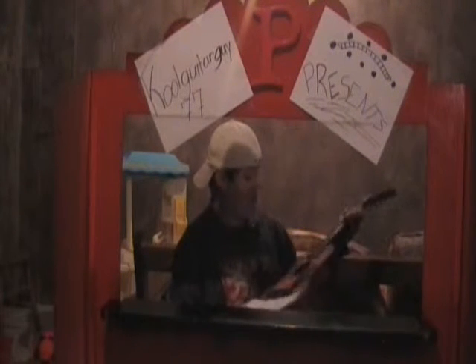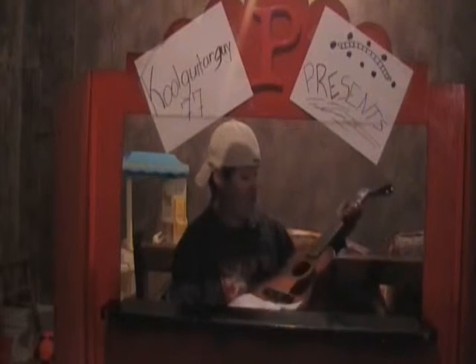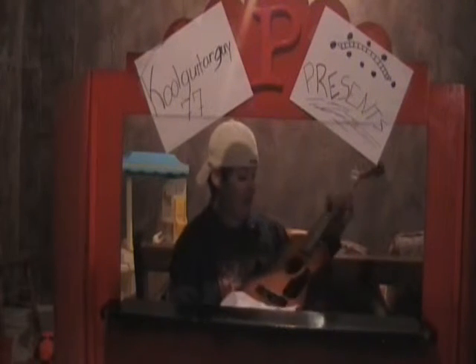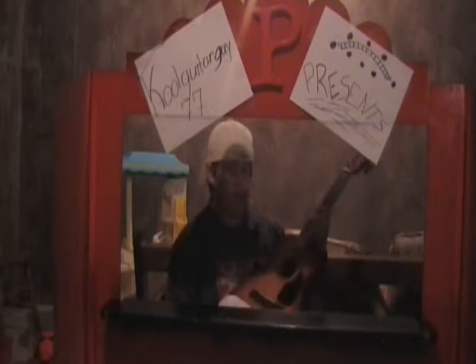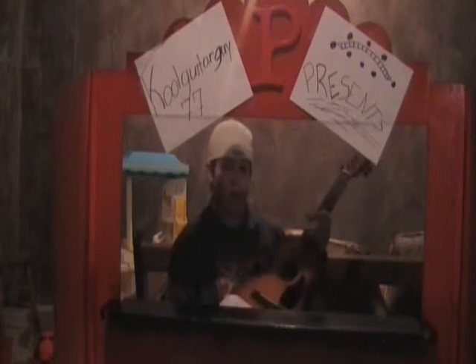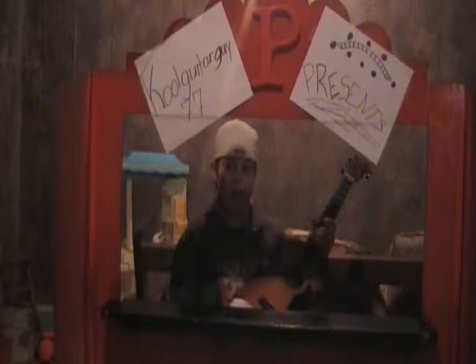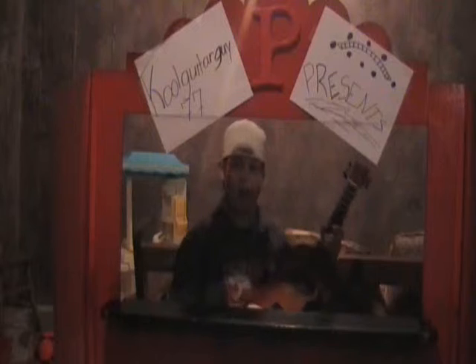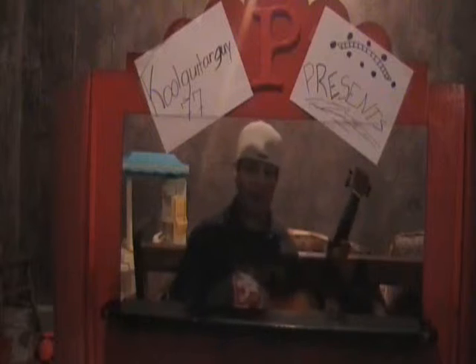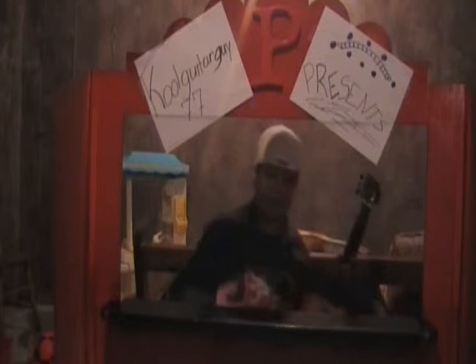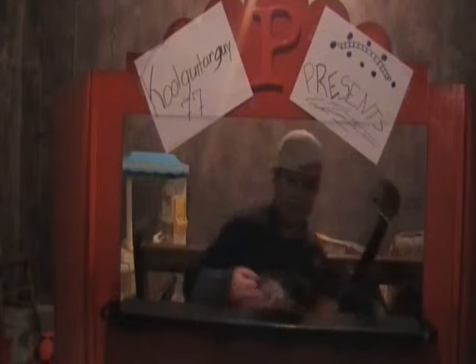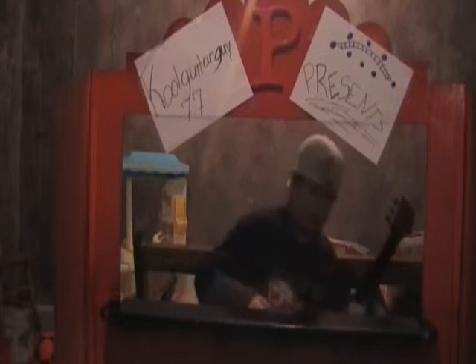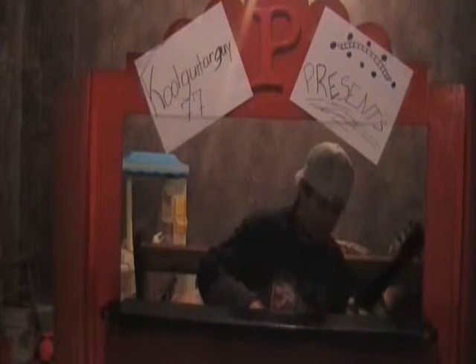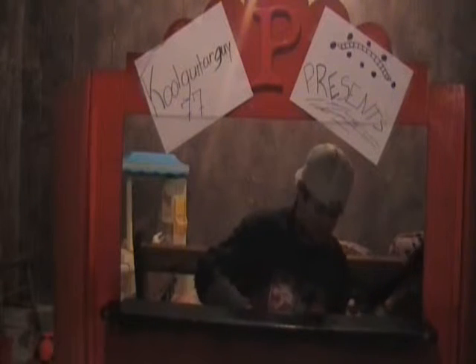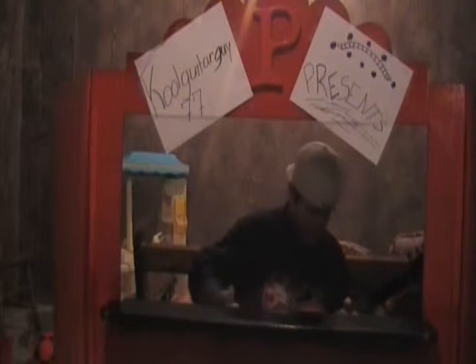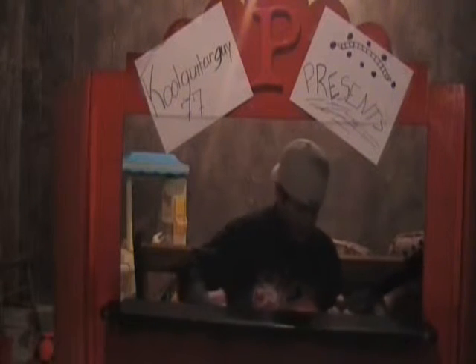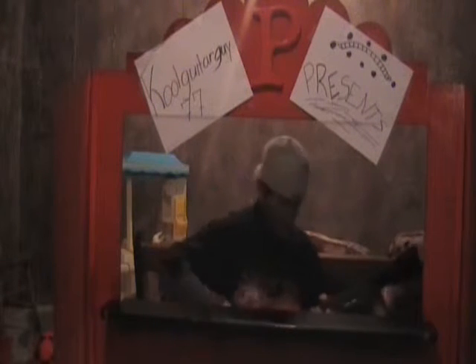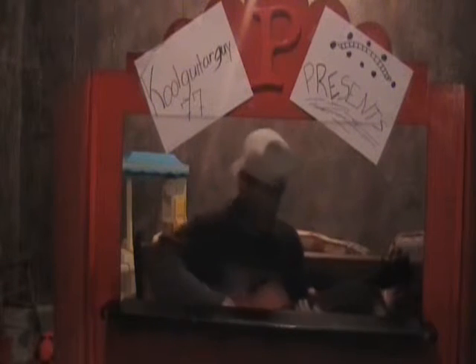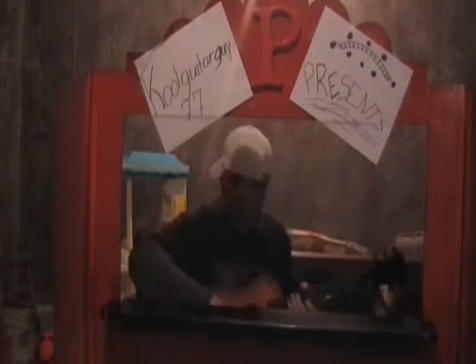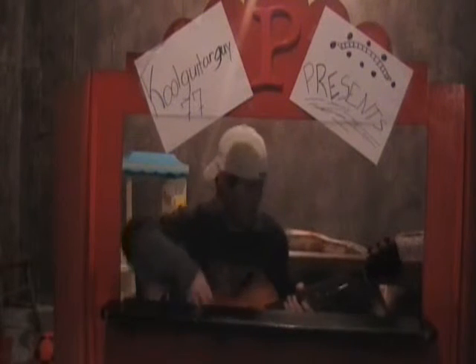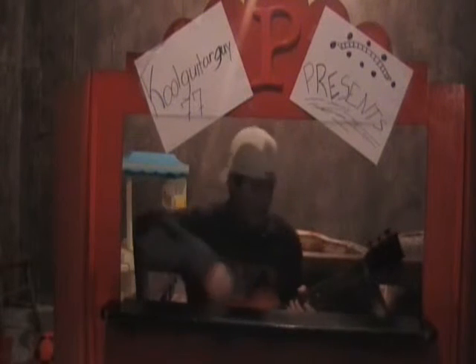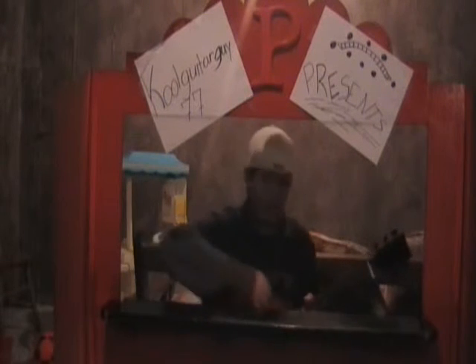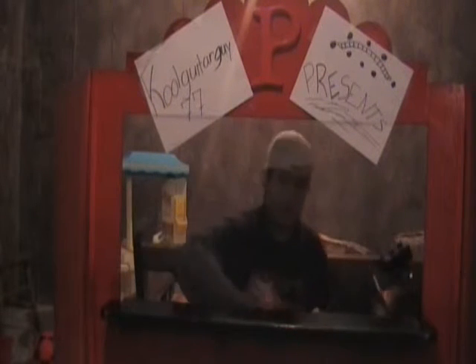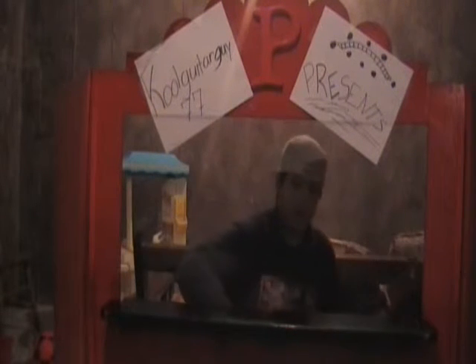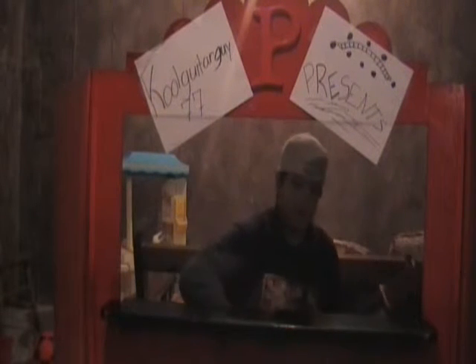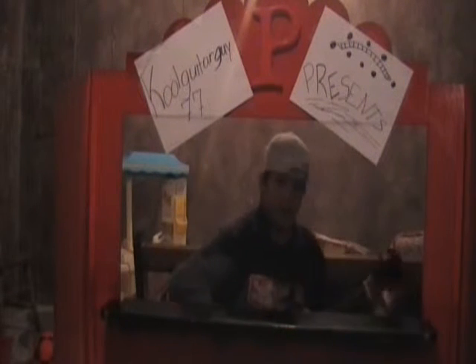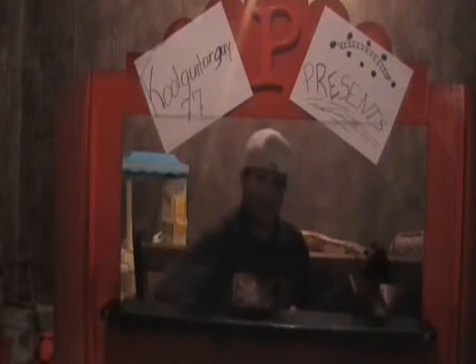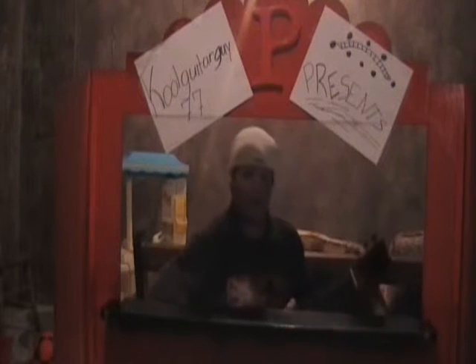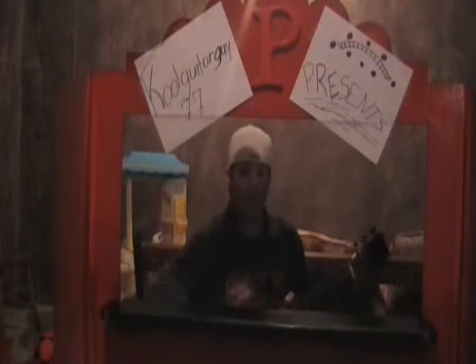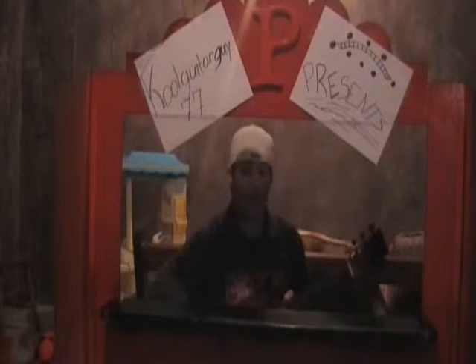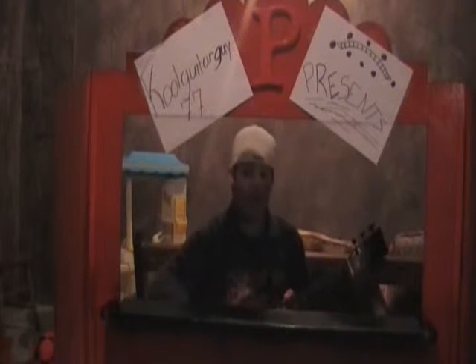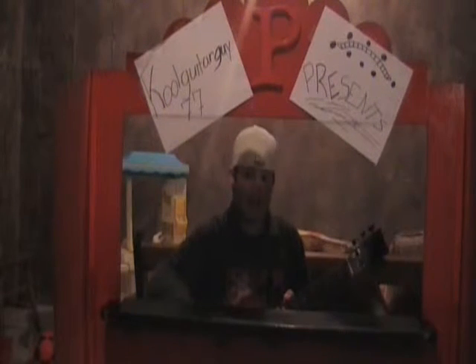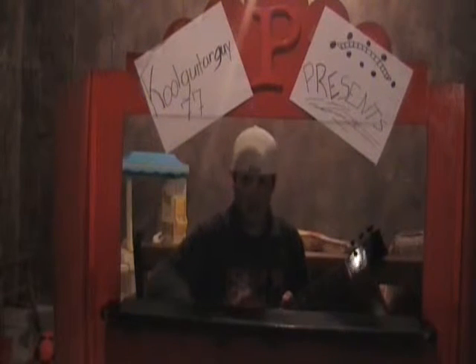So here we go. We're just going to play a little song for you. You might know it — it's by System of a Down.